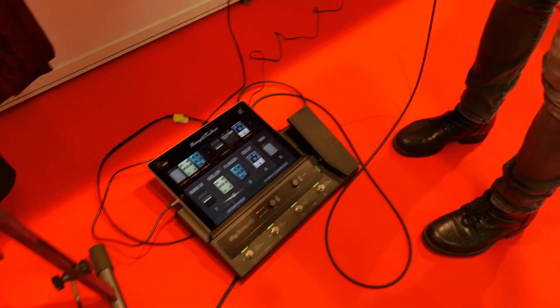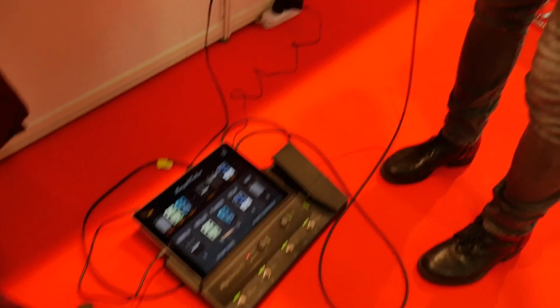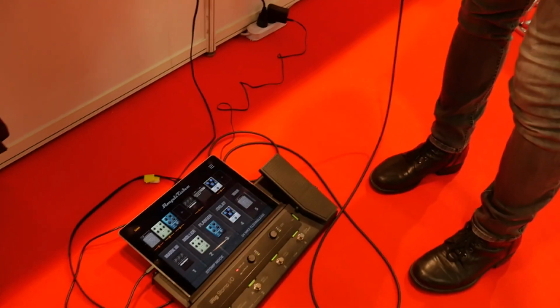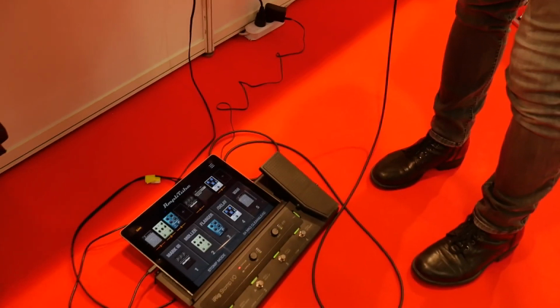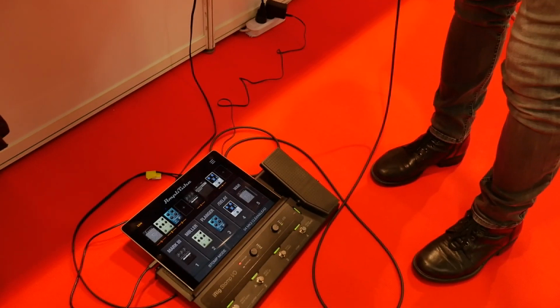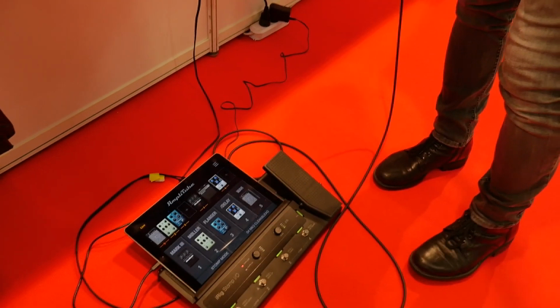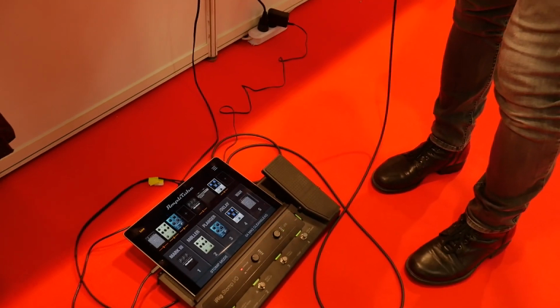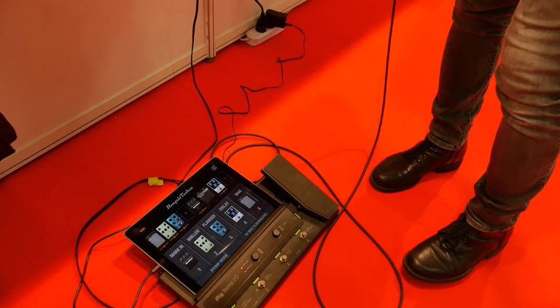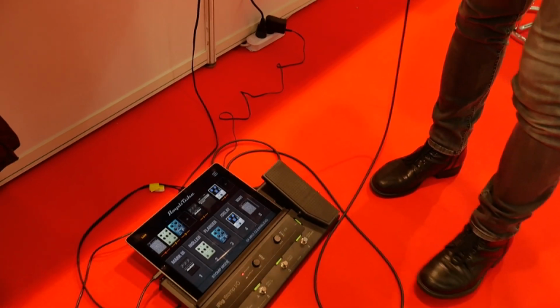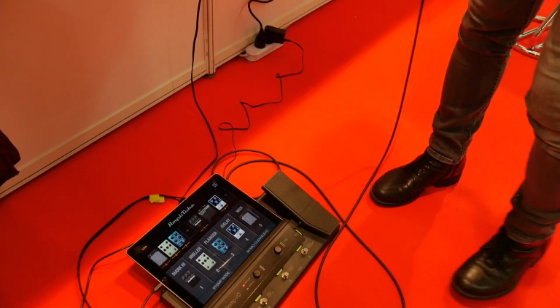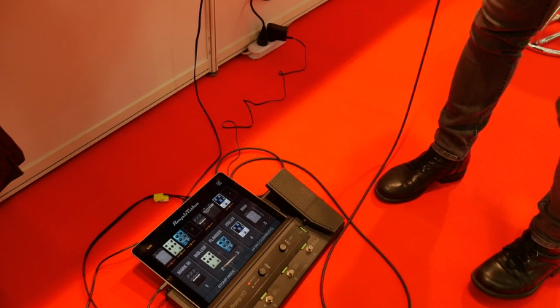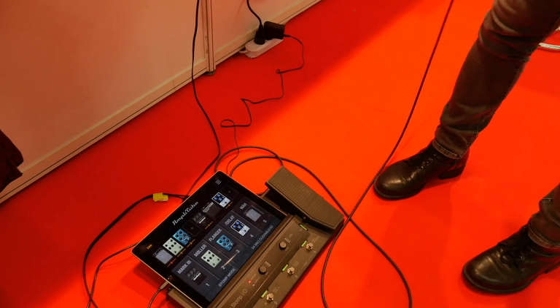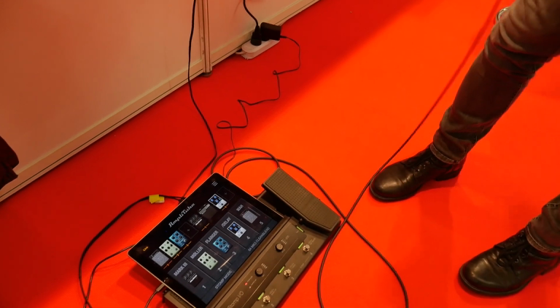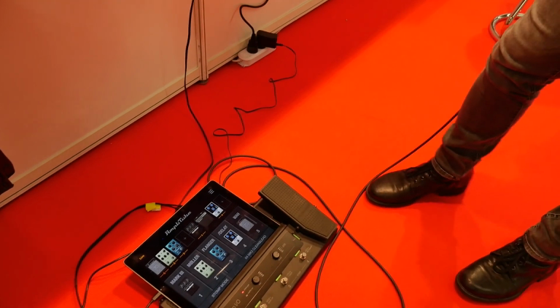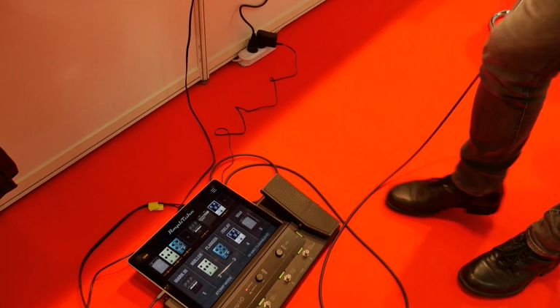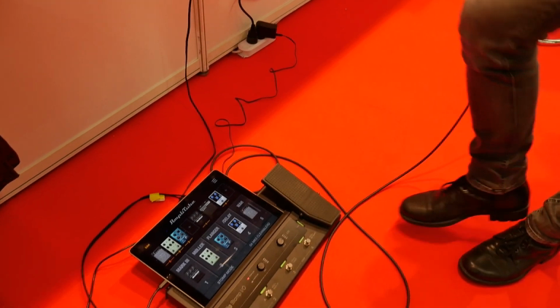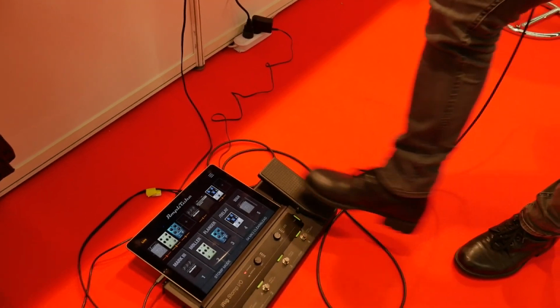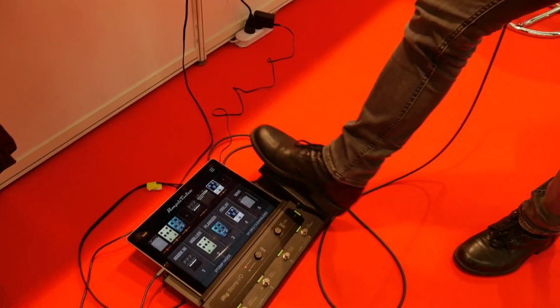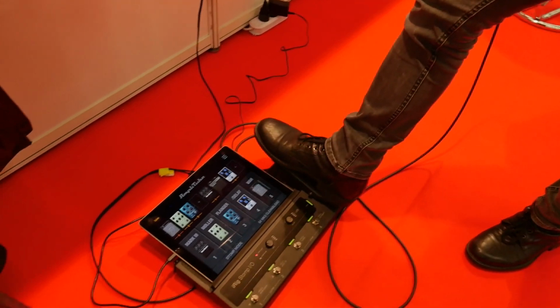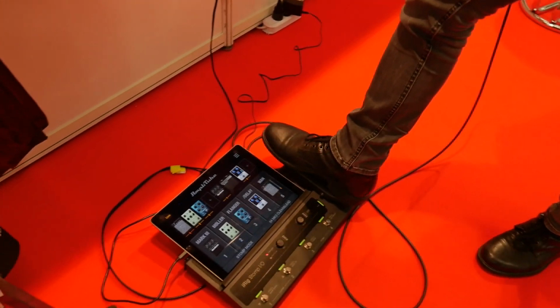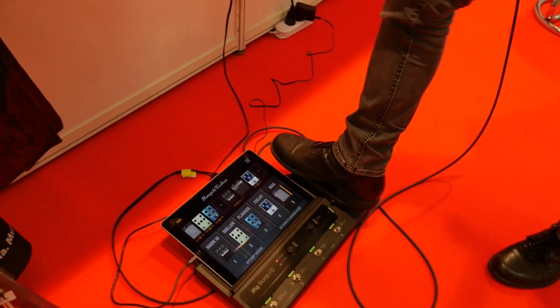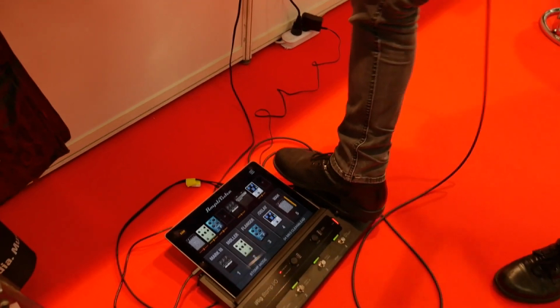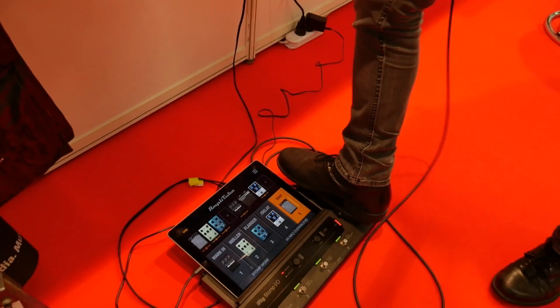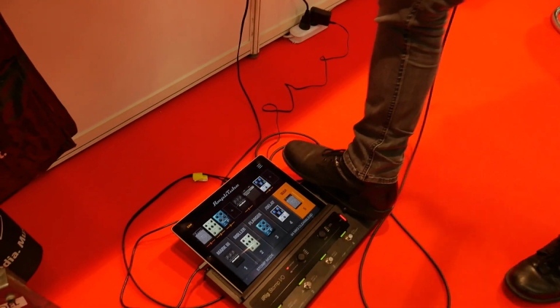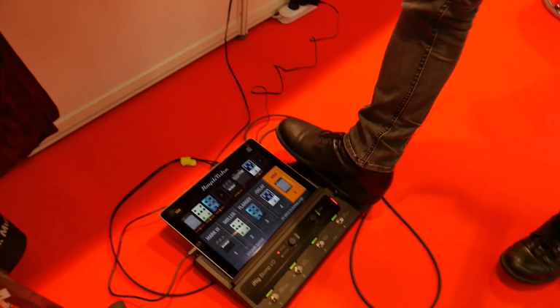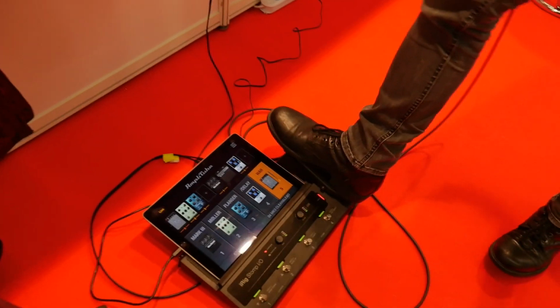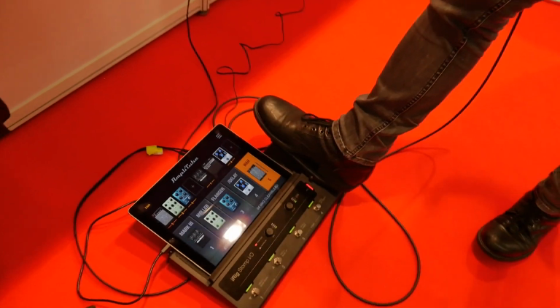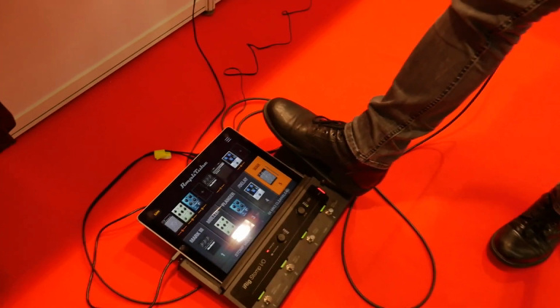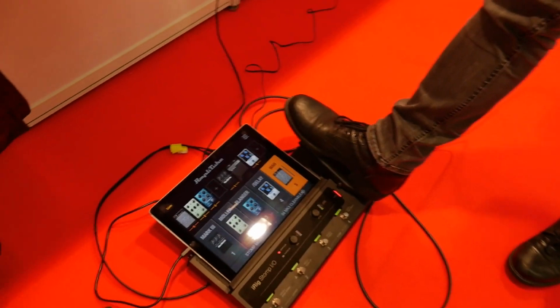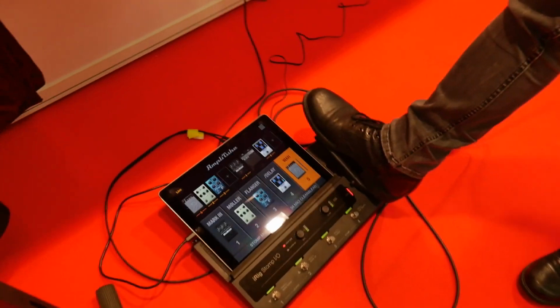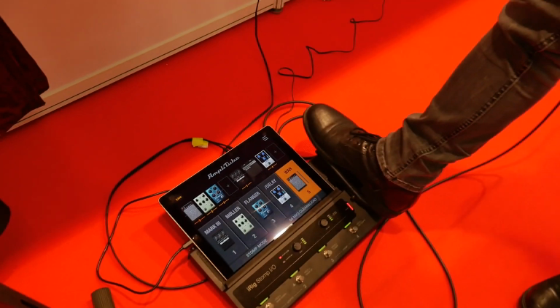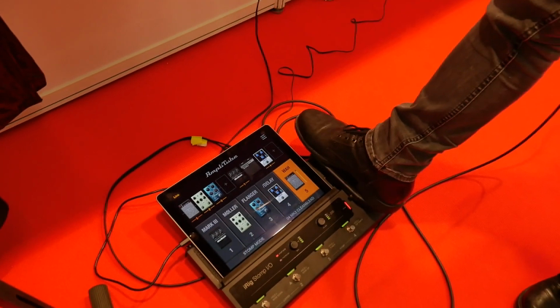And you've got an expression pedal — is that assignable? Could it just do whatever it needs to do? Yeah, for example, now it's...